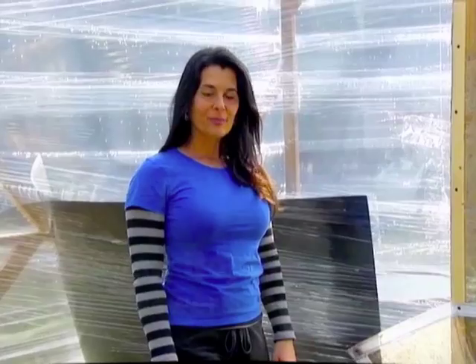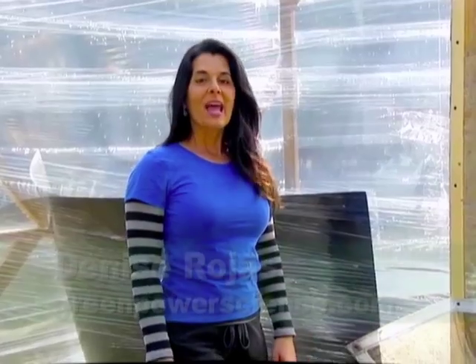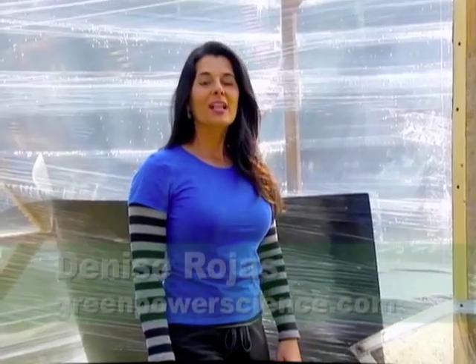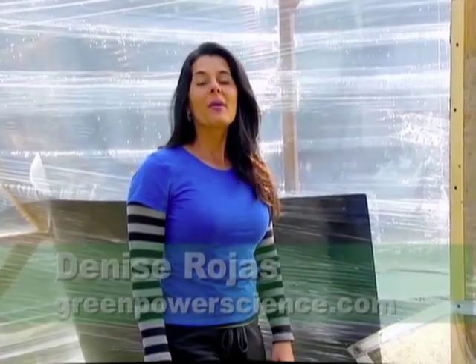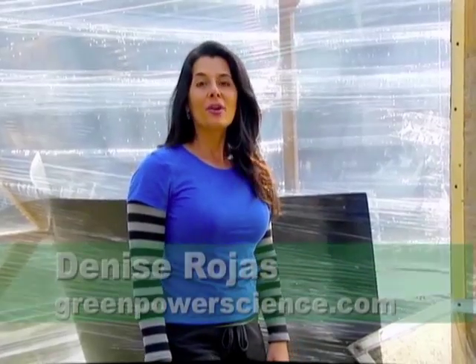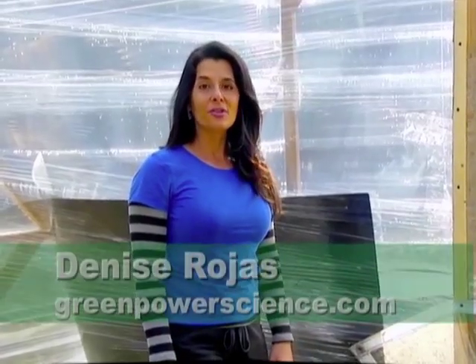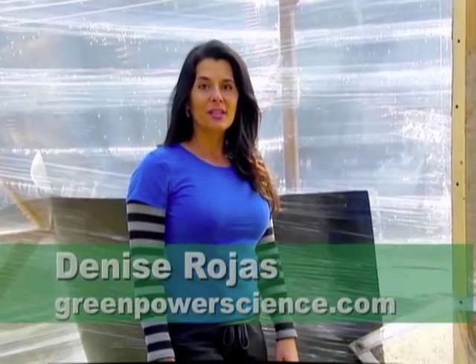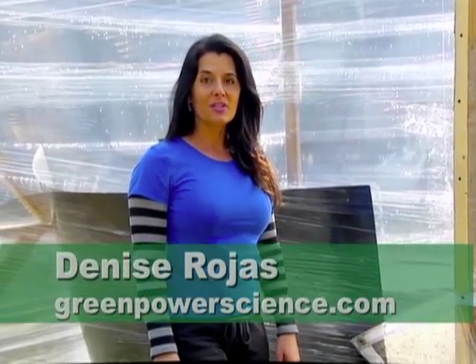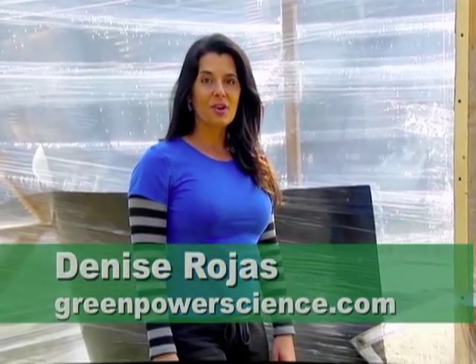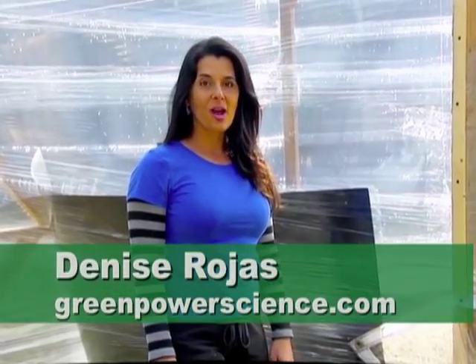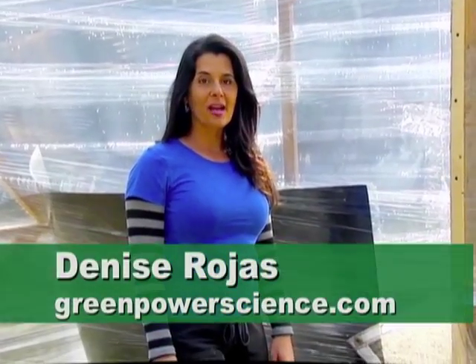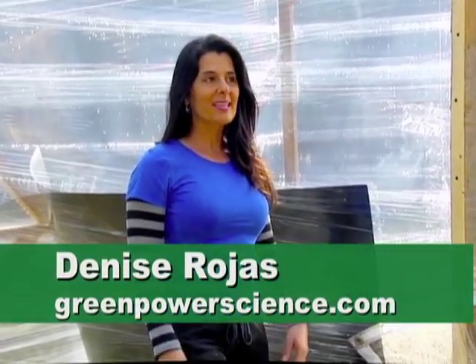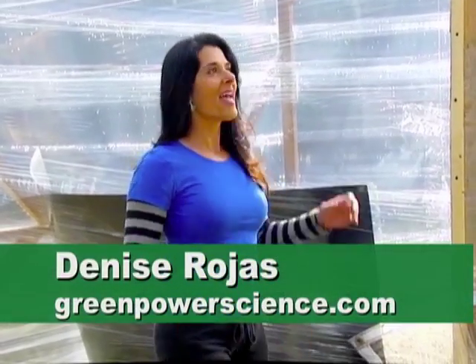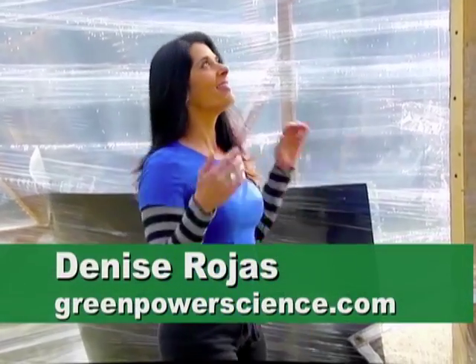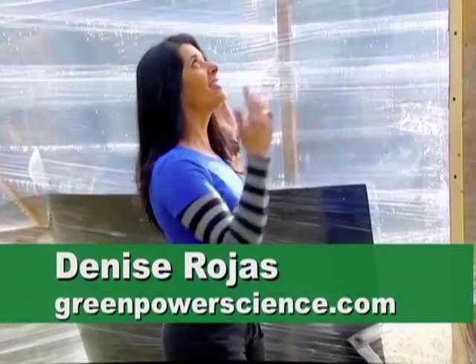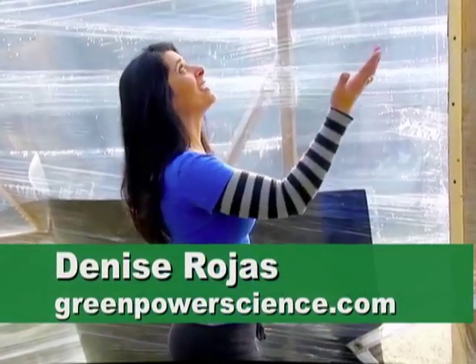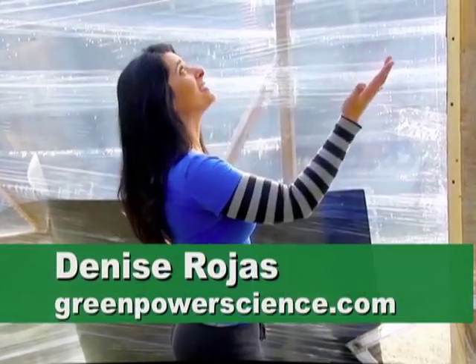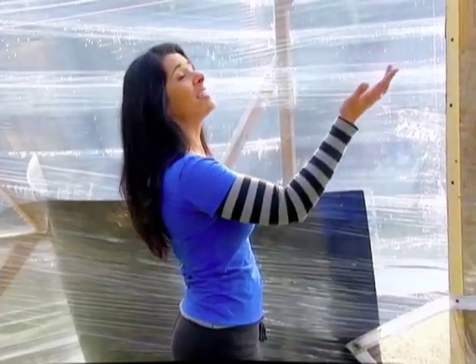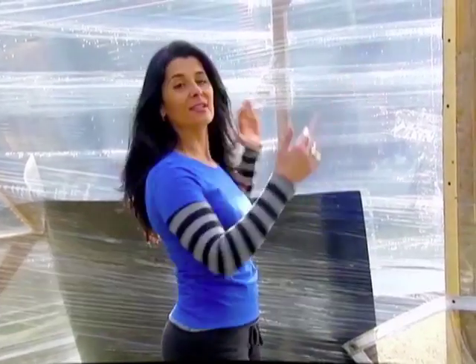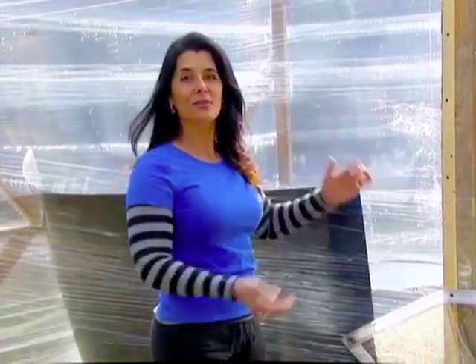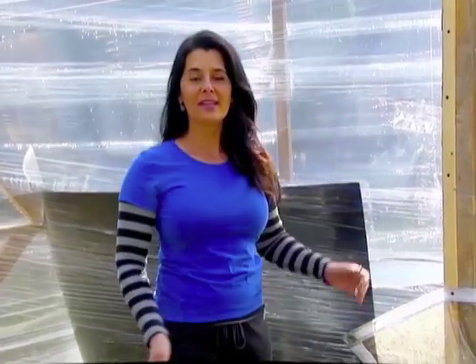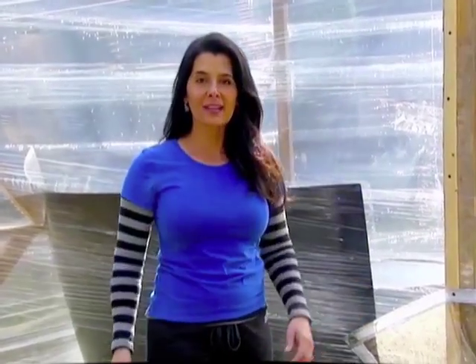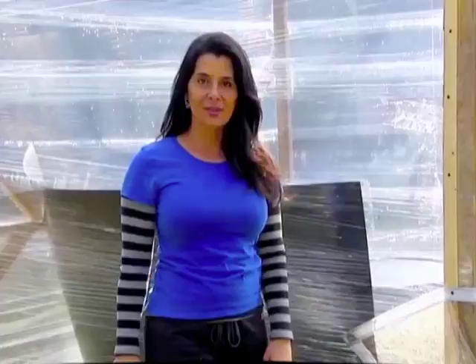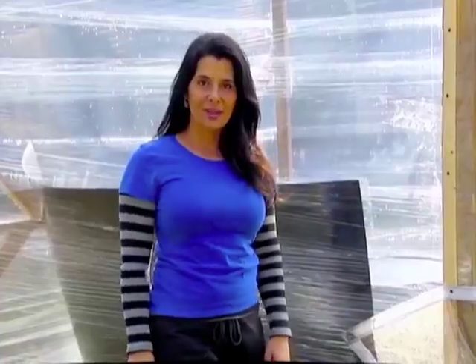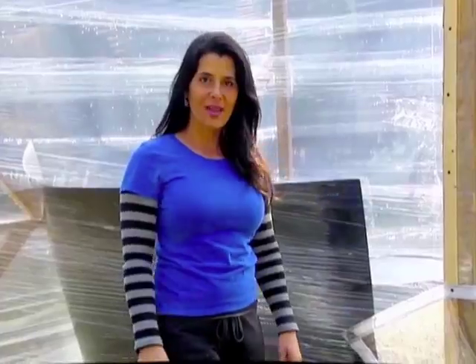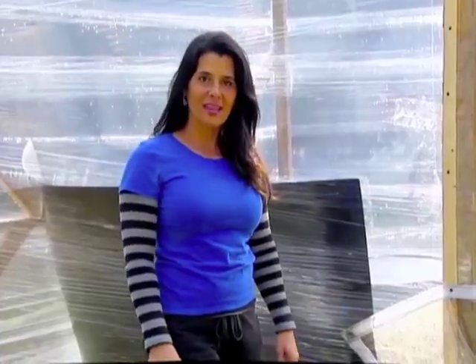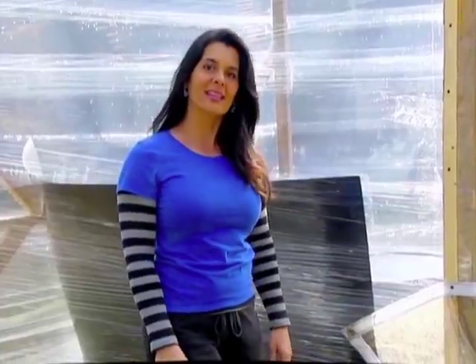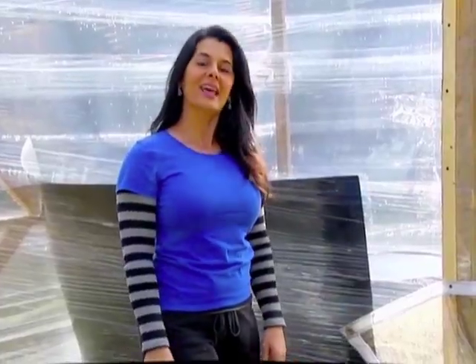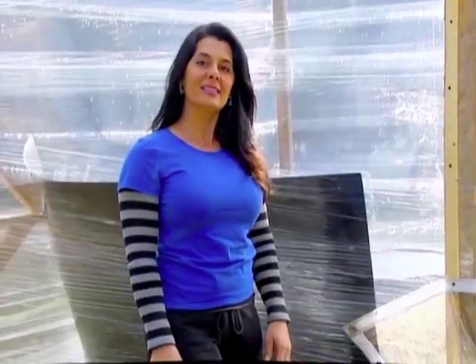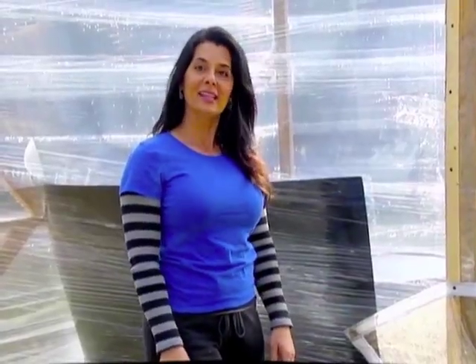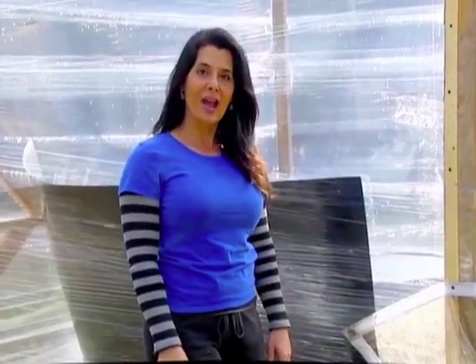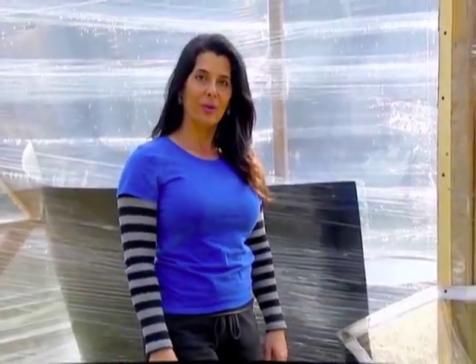Hello, I'm your host Denise Rojas and this is a greenhouse that we made in less than an hour.